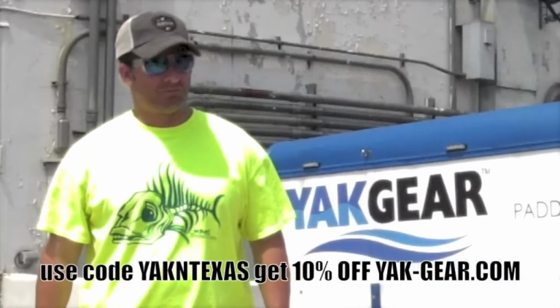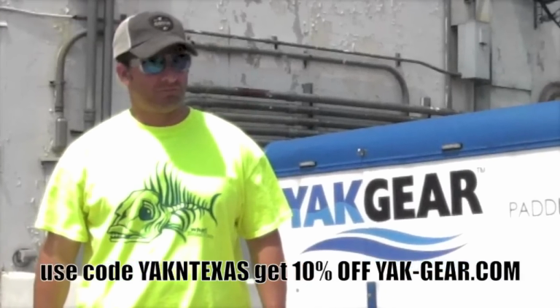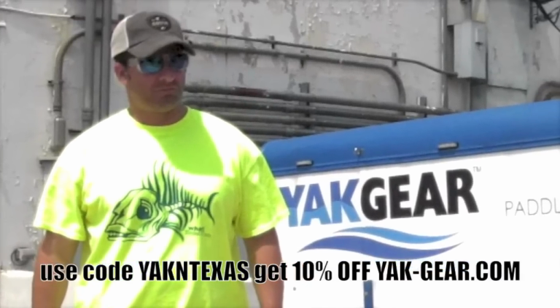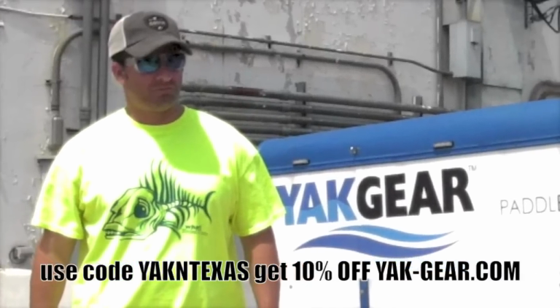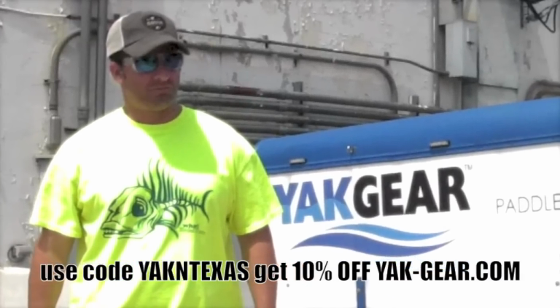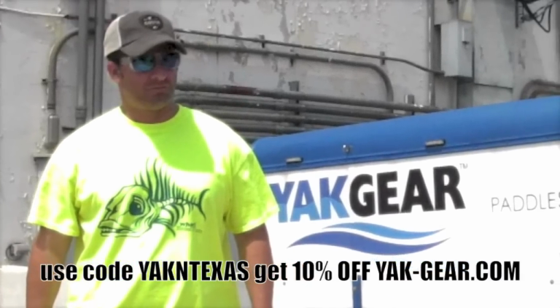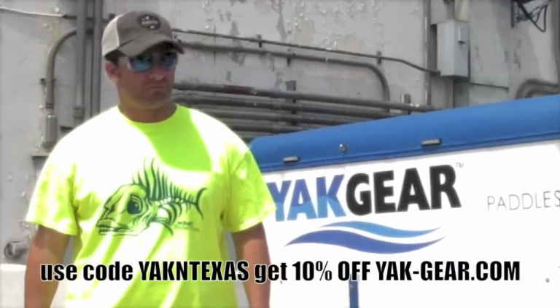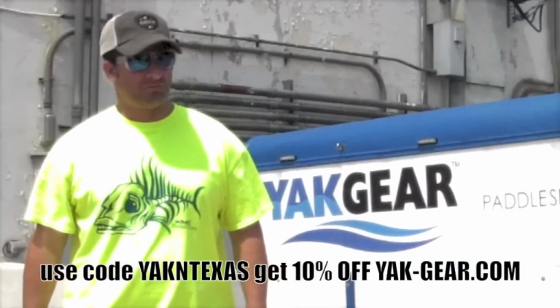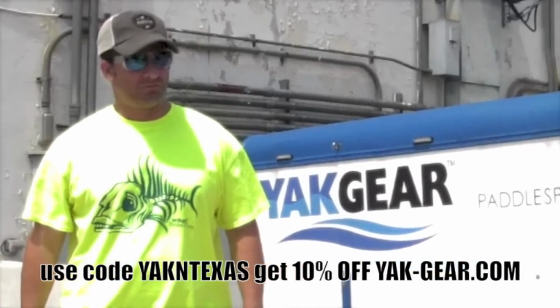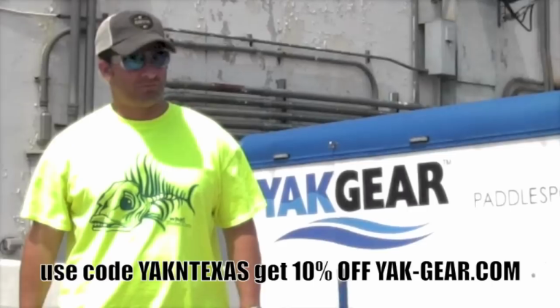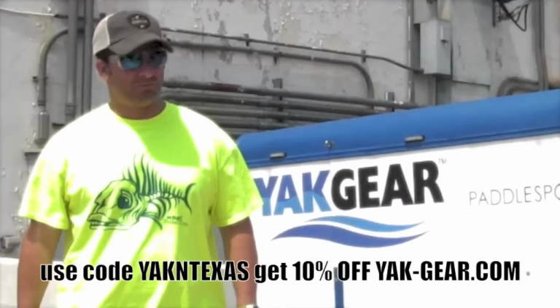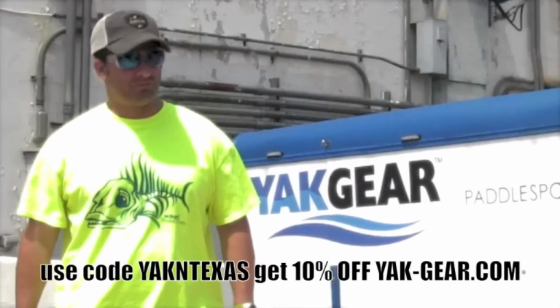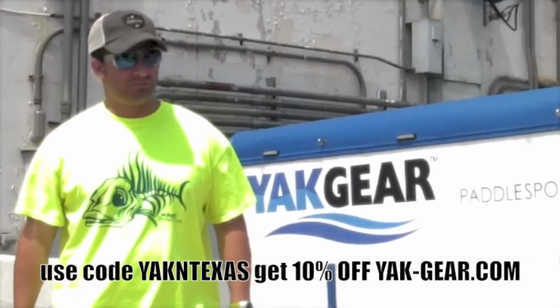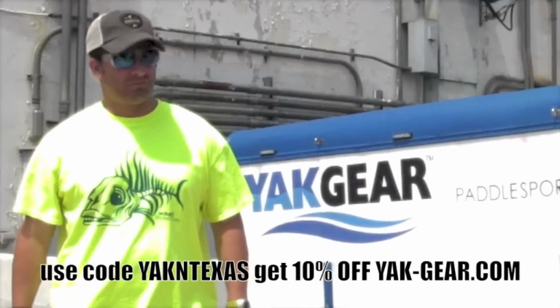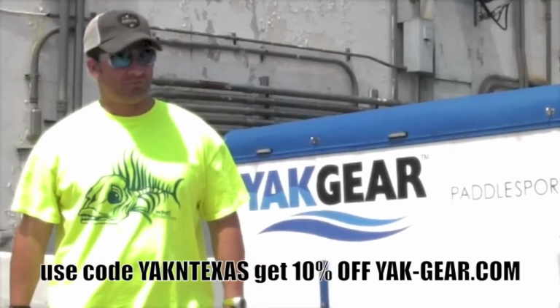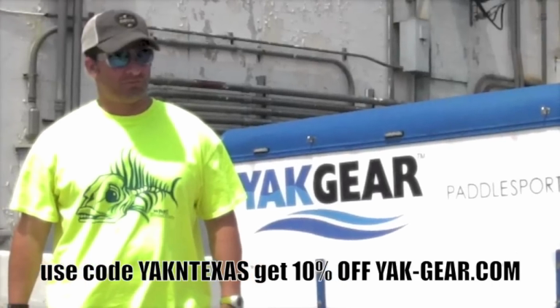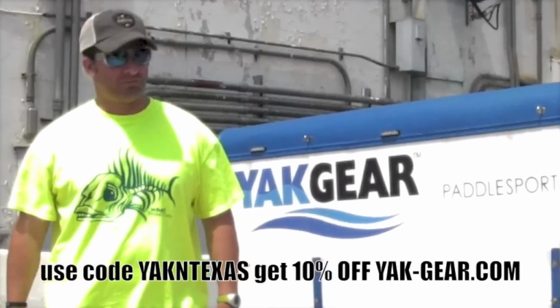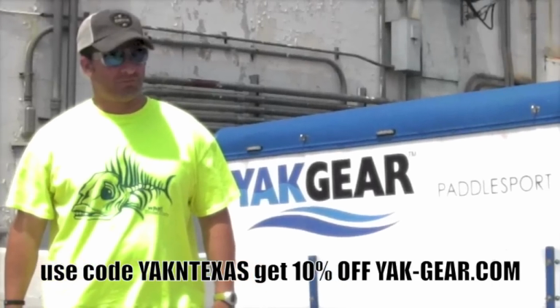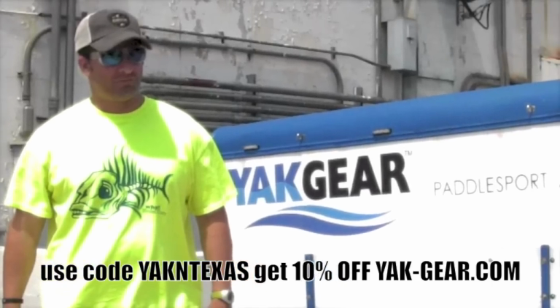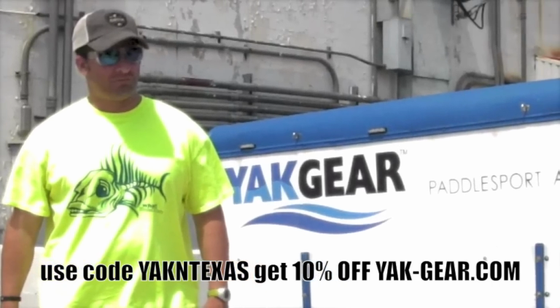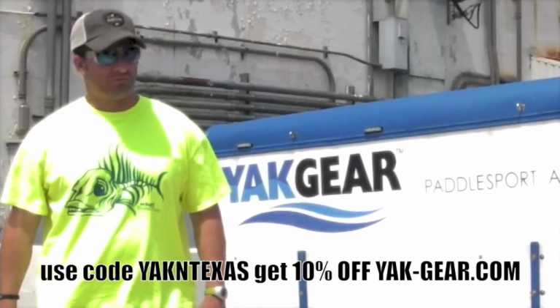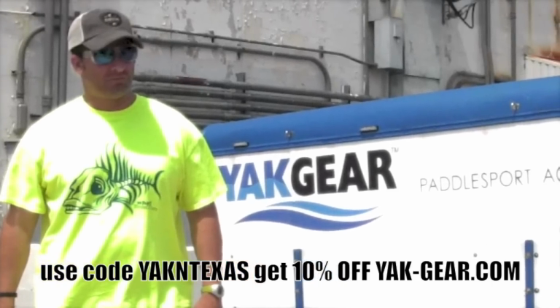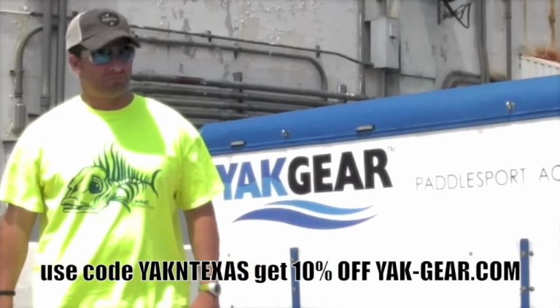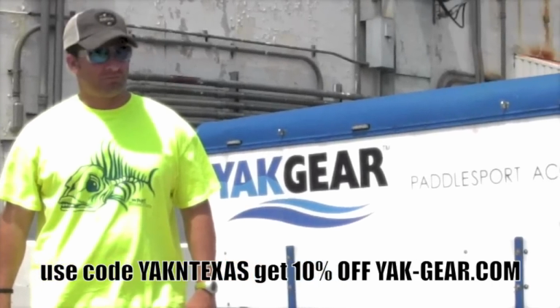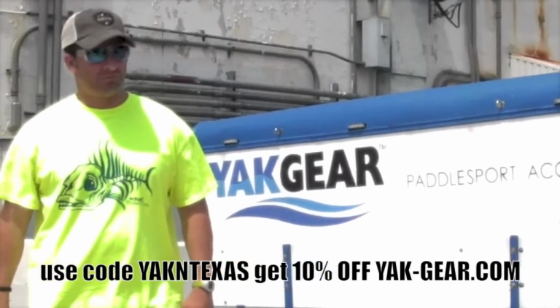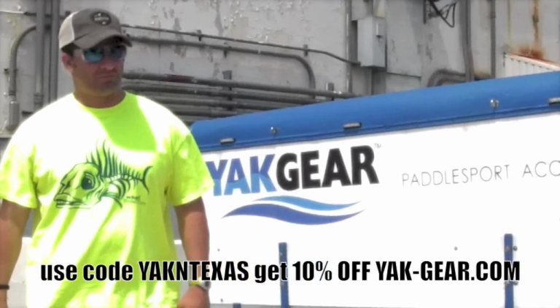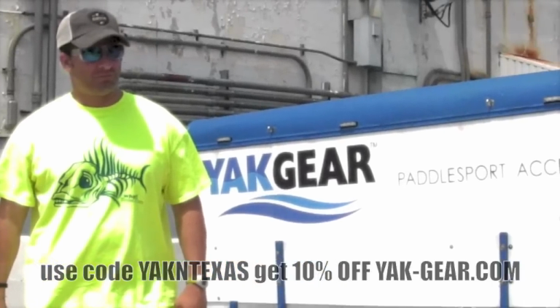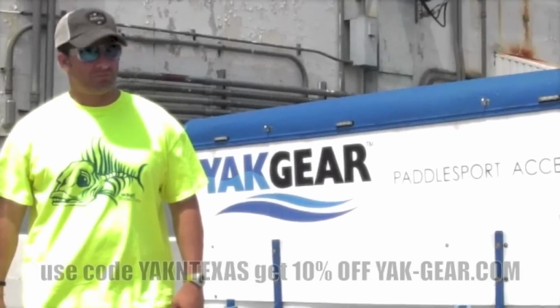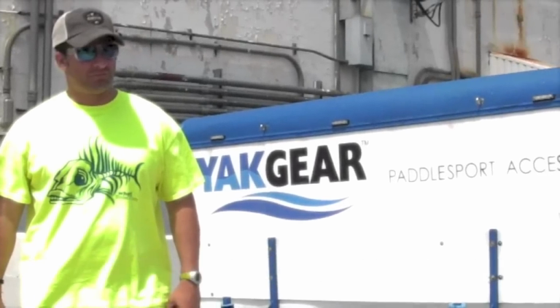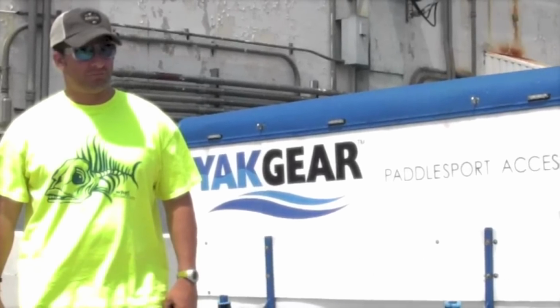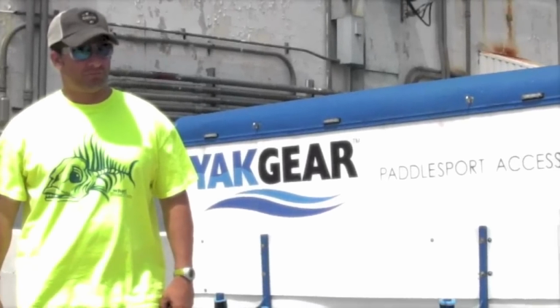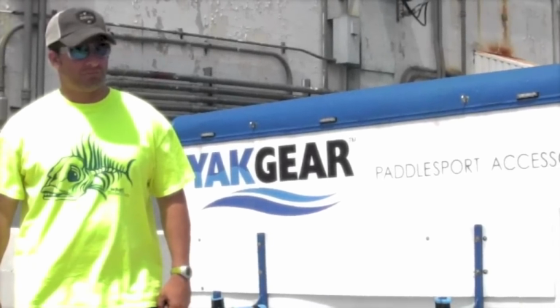Use code word YAKINTEXAS and get 10% off at yak-gear.com.